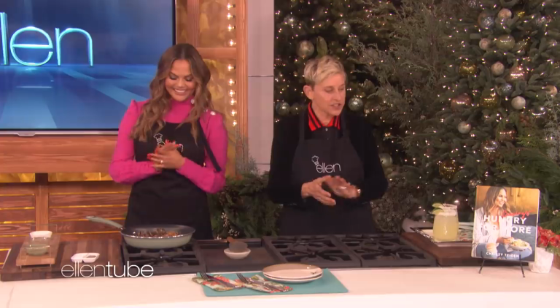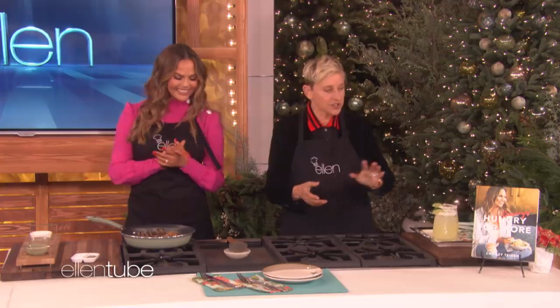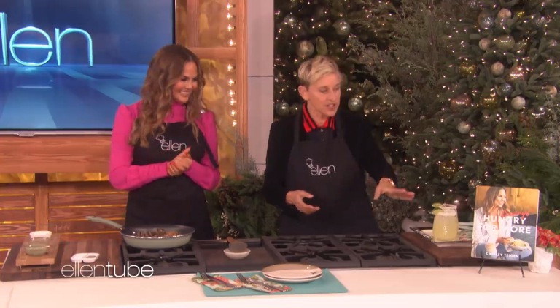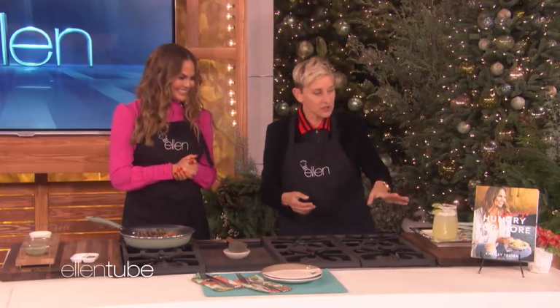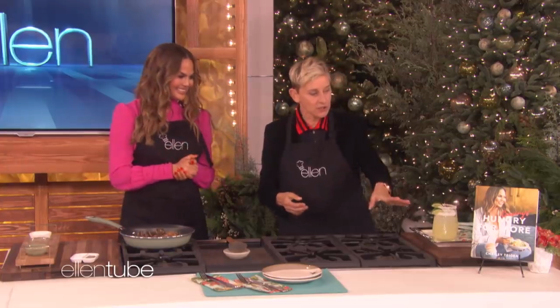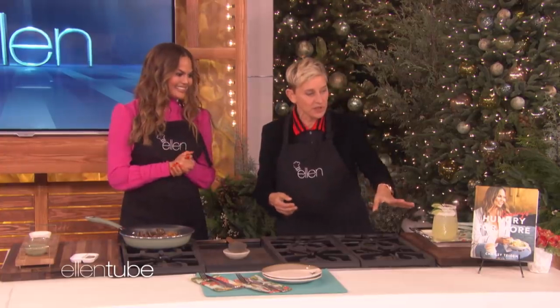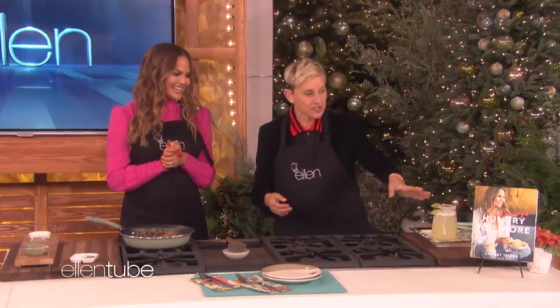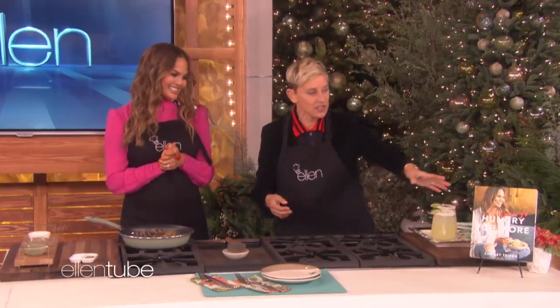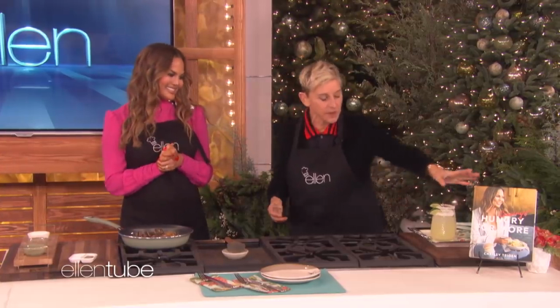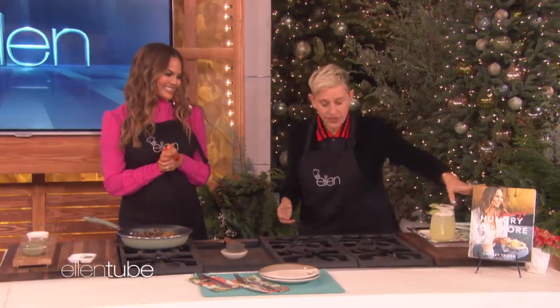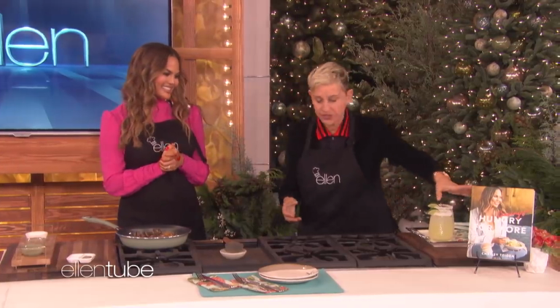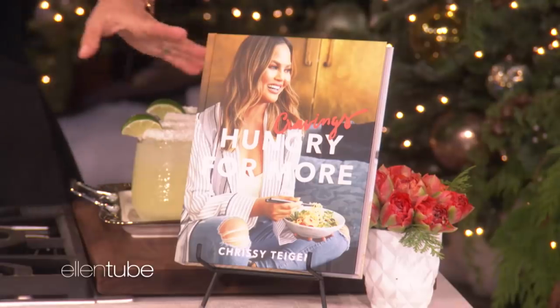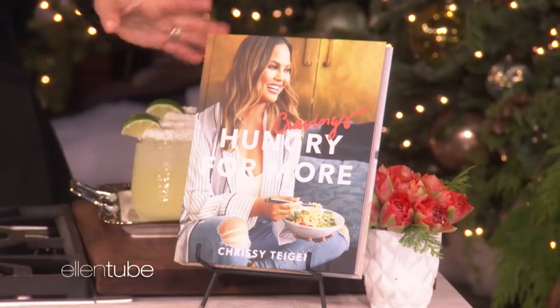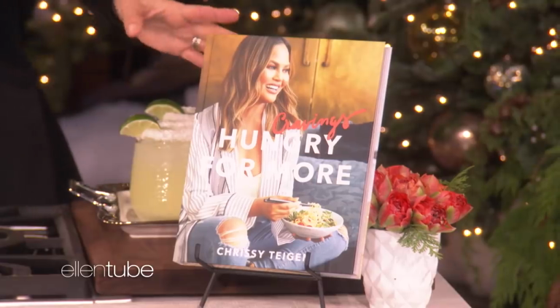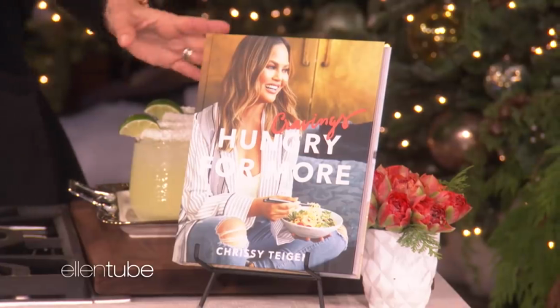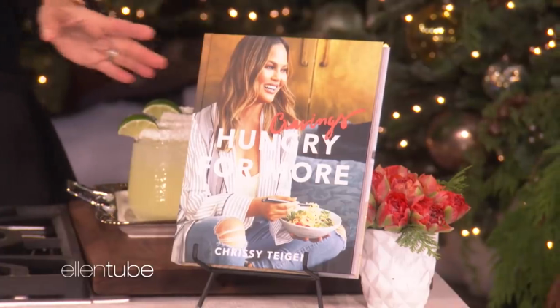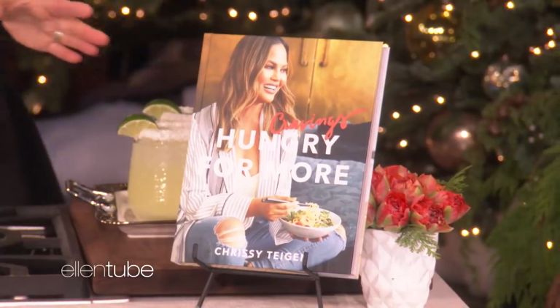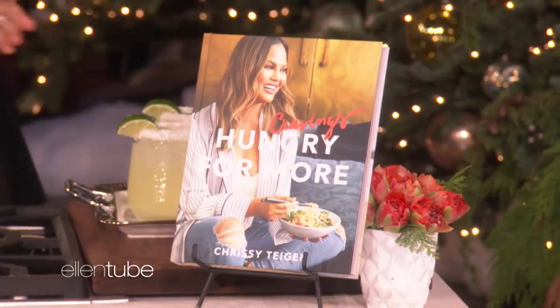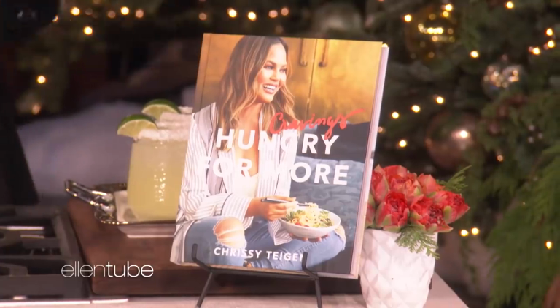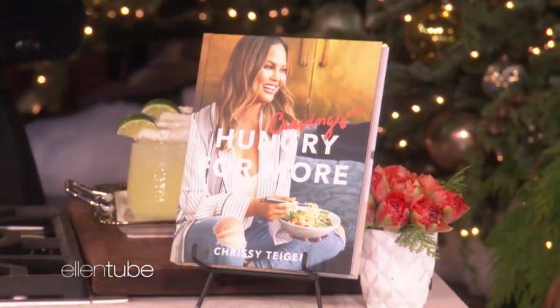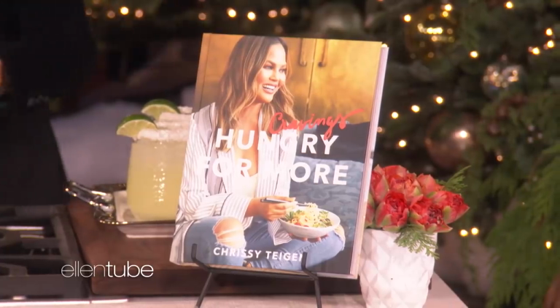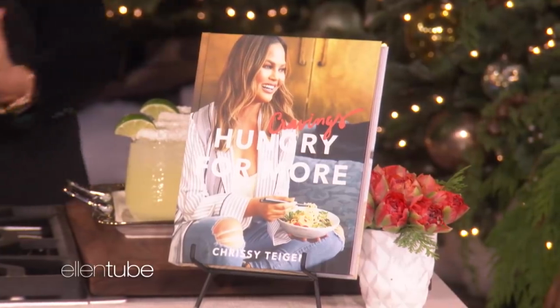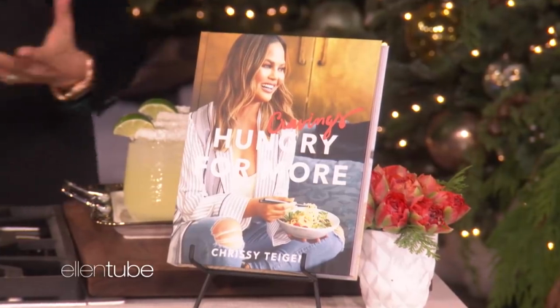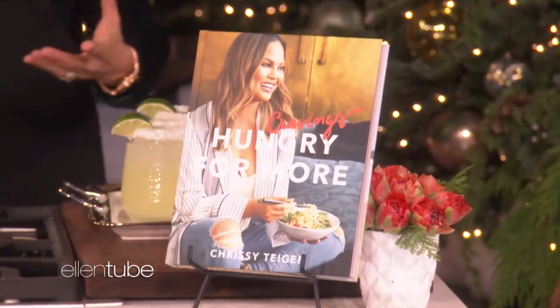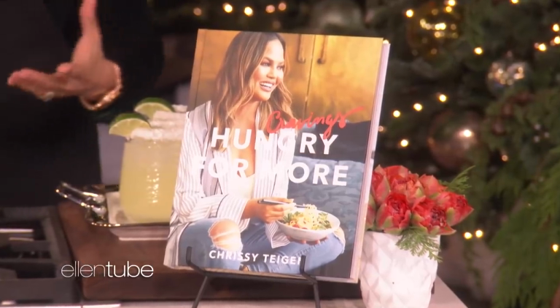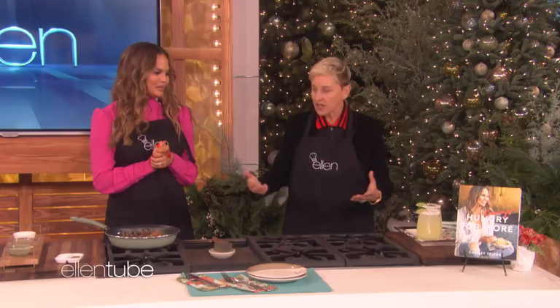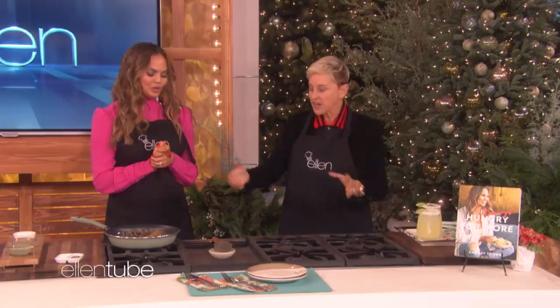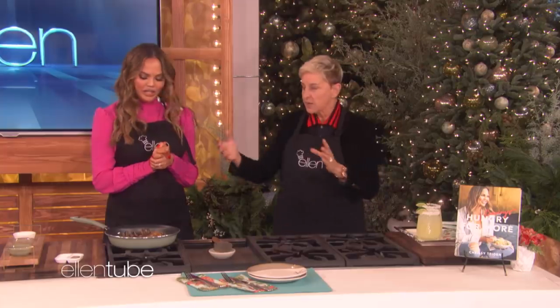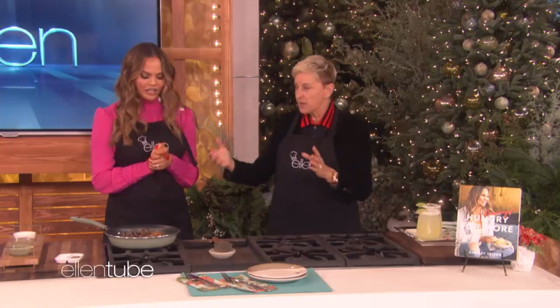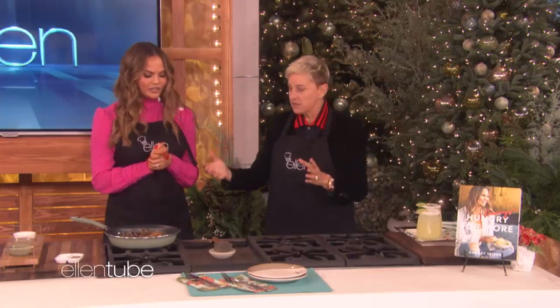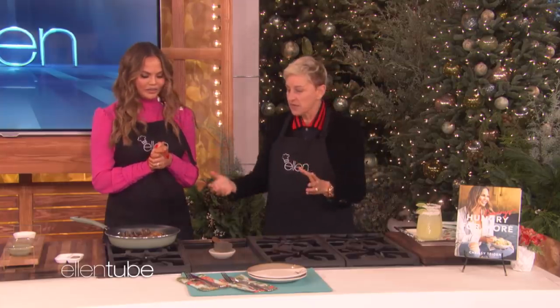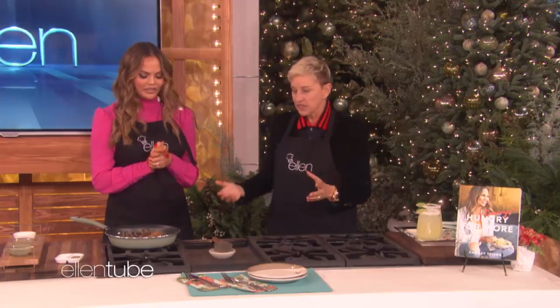This is your second cookbook. There's a lot of pictures in there, family photos. A lot of sharing, new dogs, new everything.